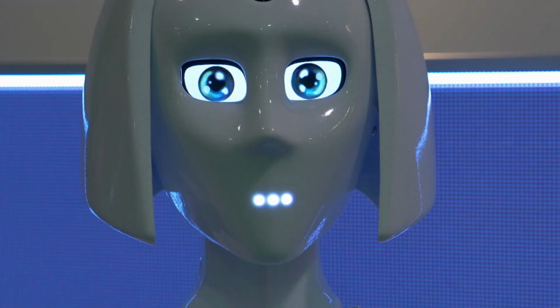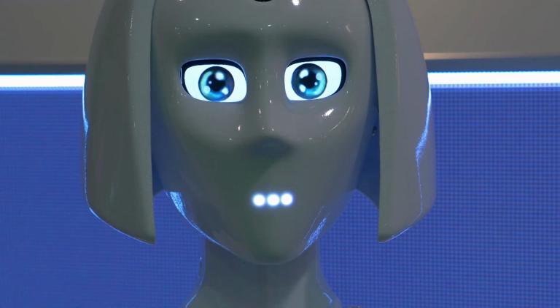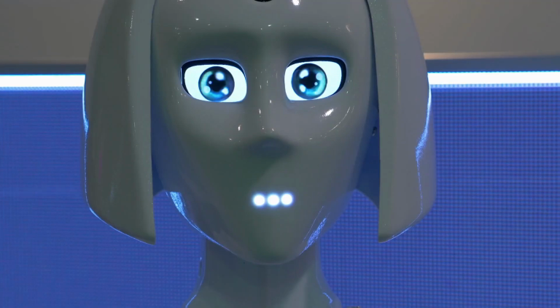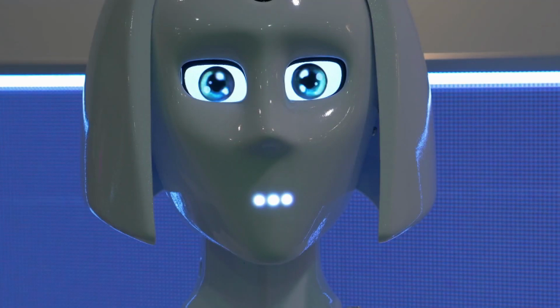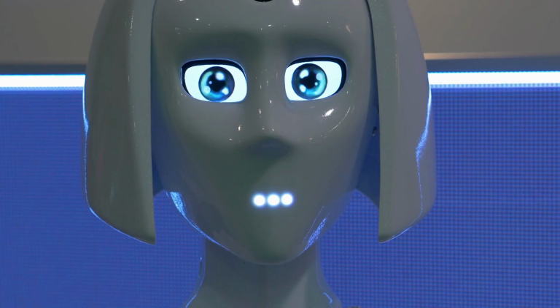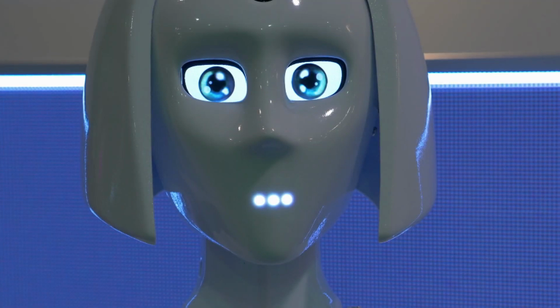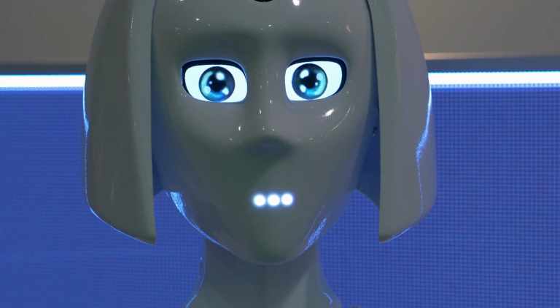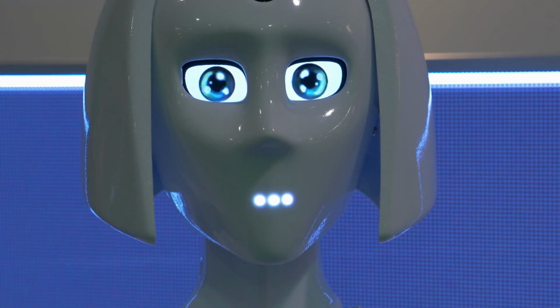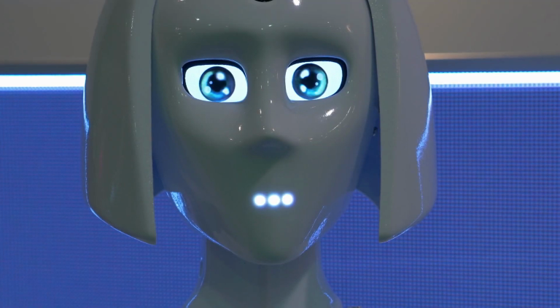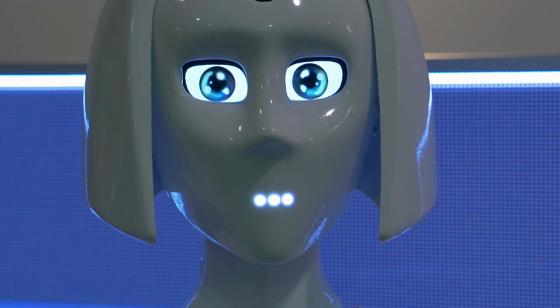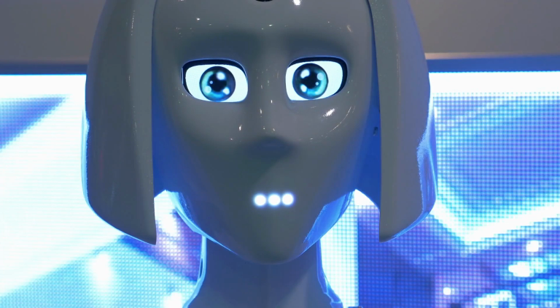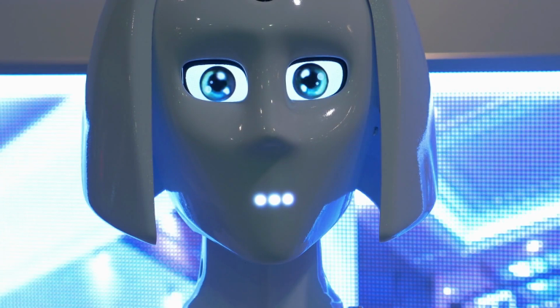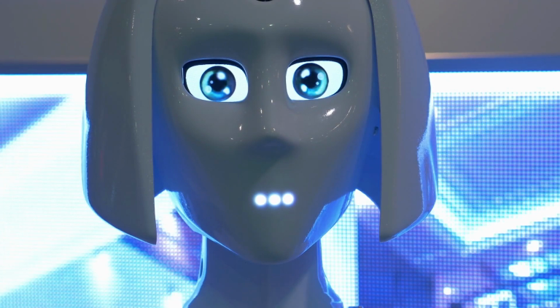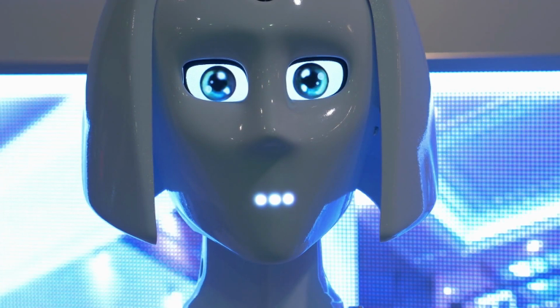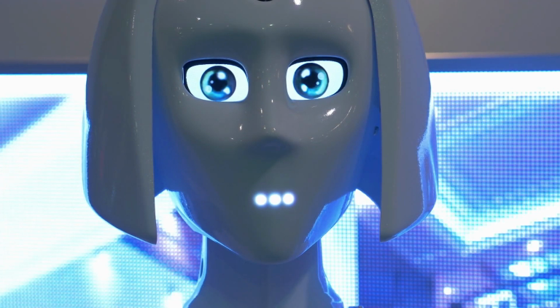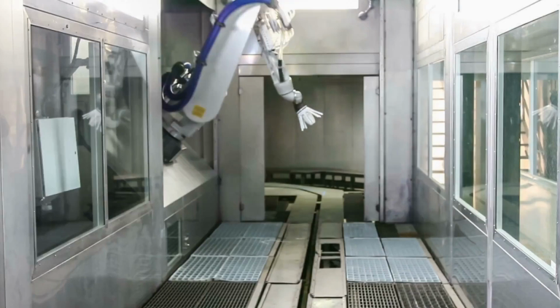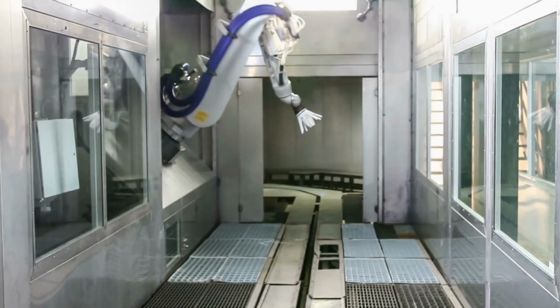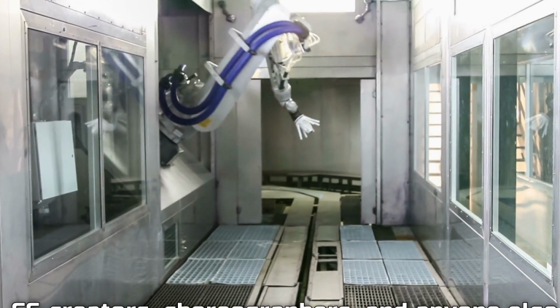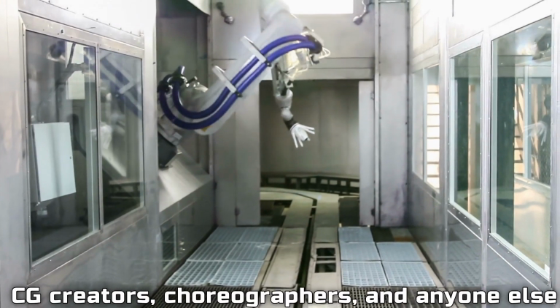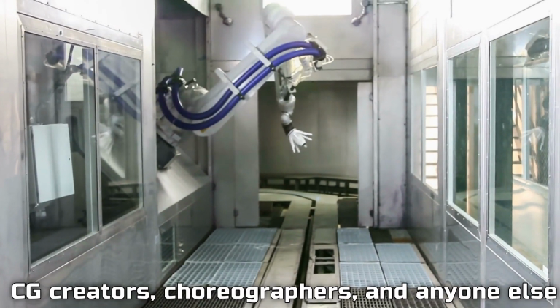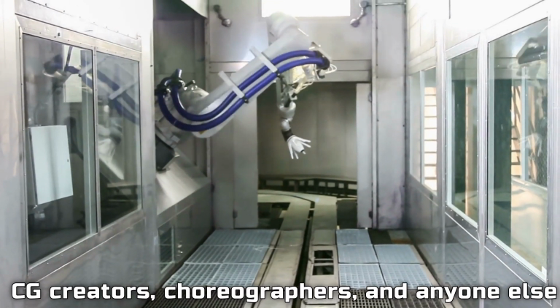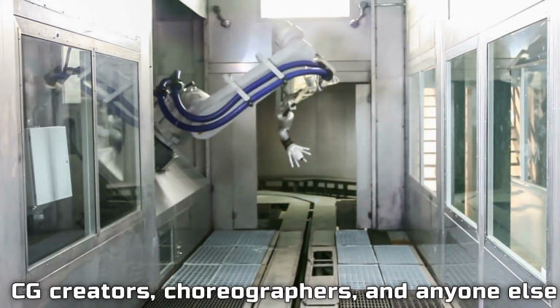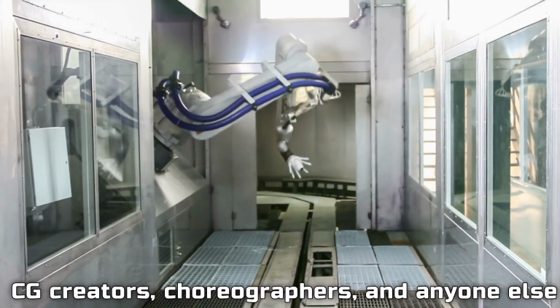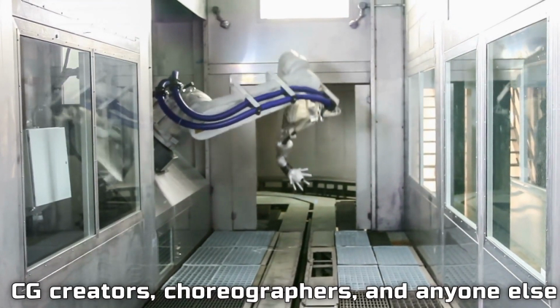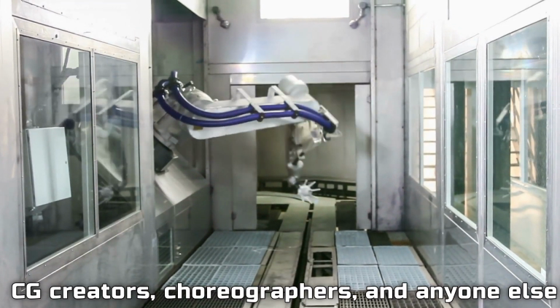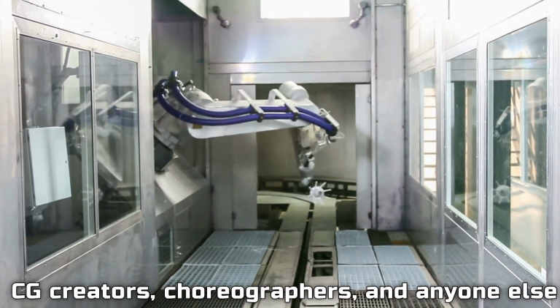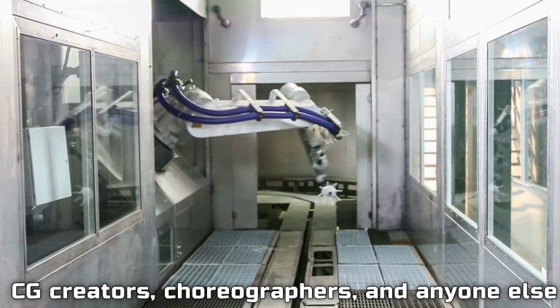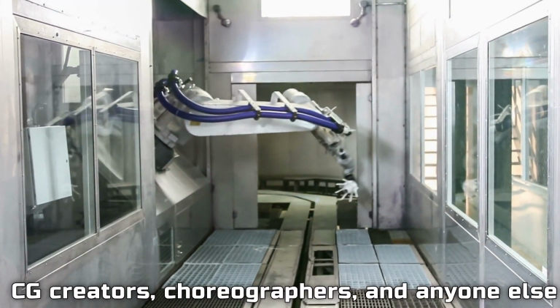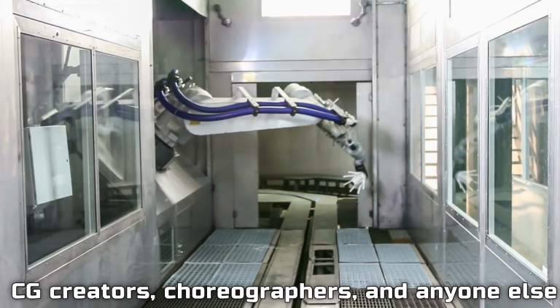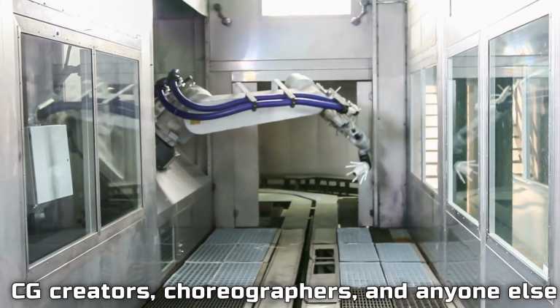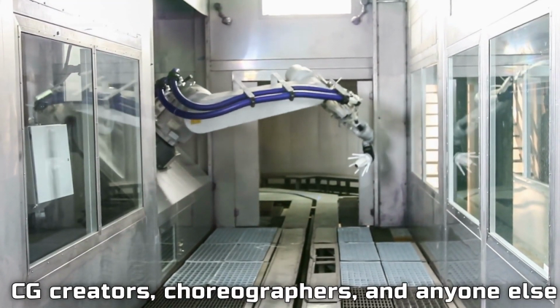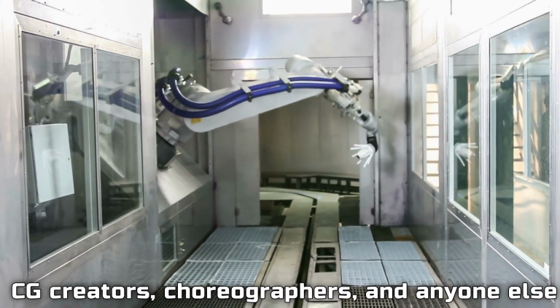We want other people to be able to create robot motions. This includes CG creators, choreographers, and anyone else.